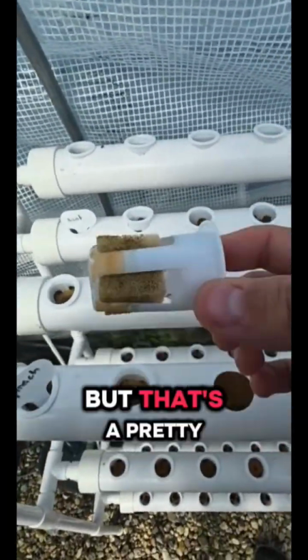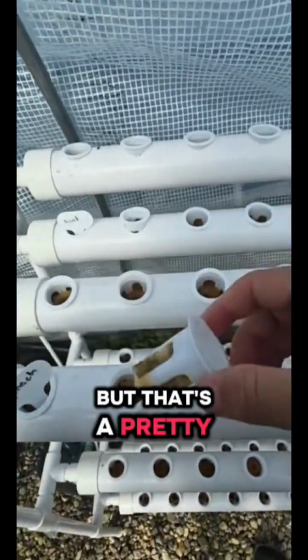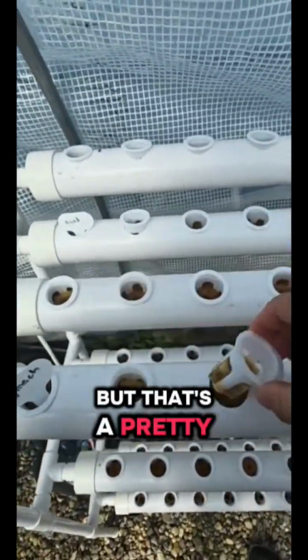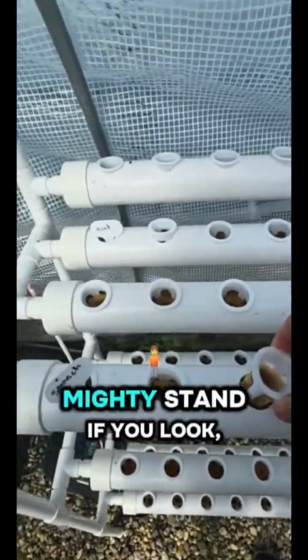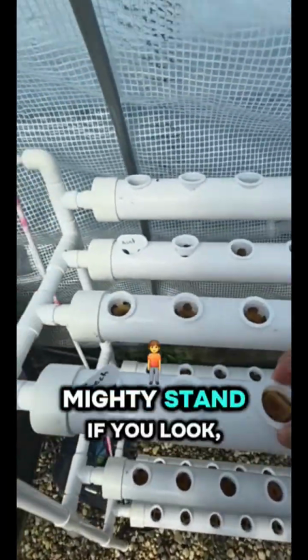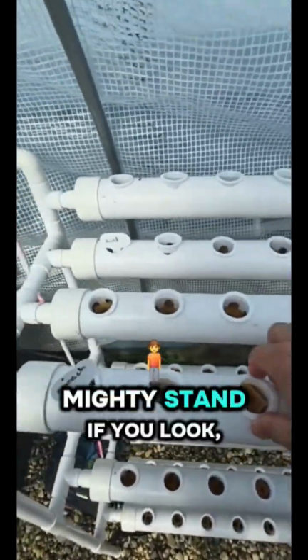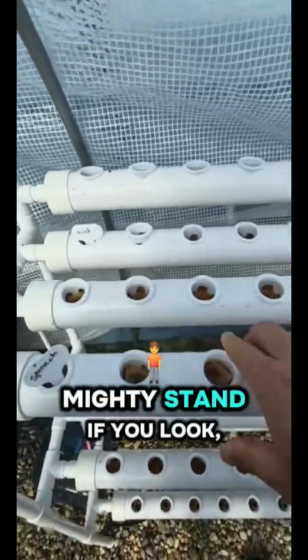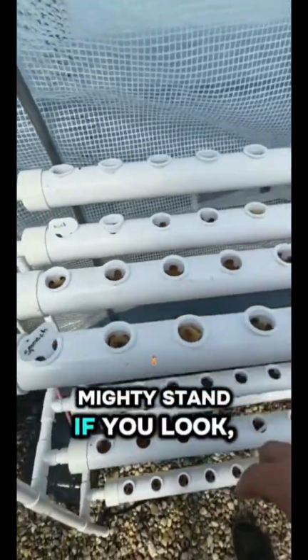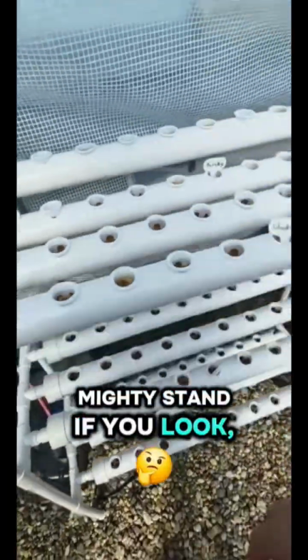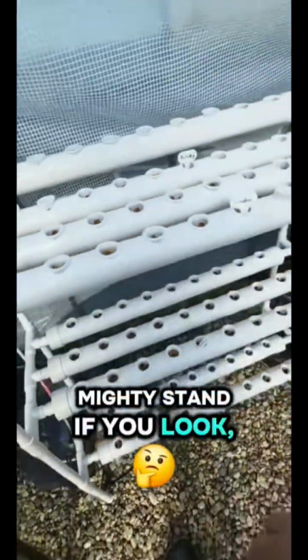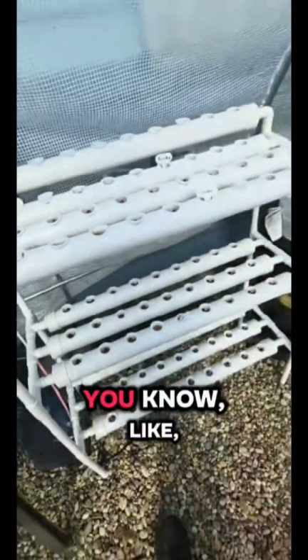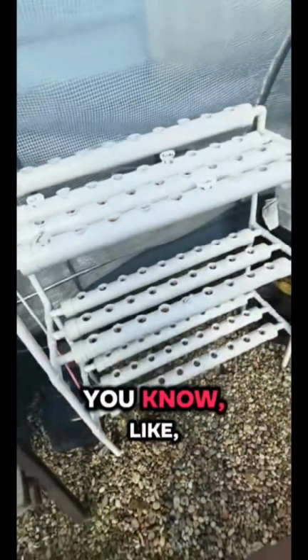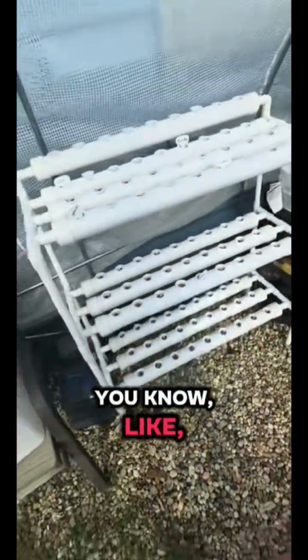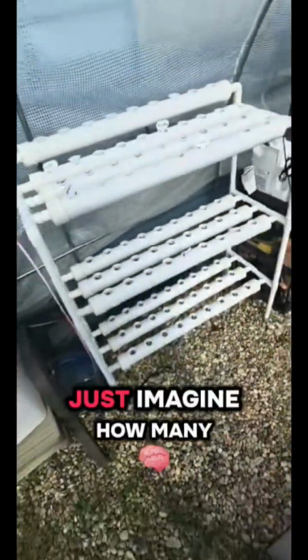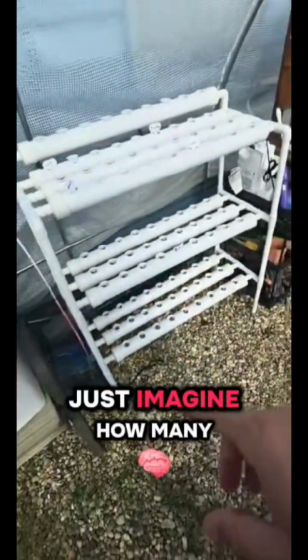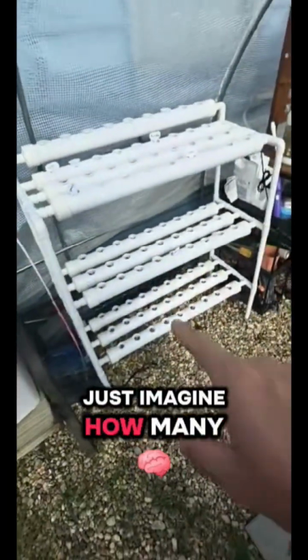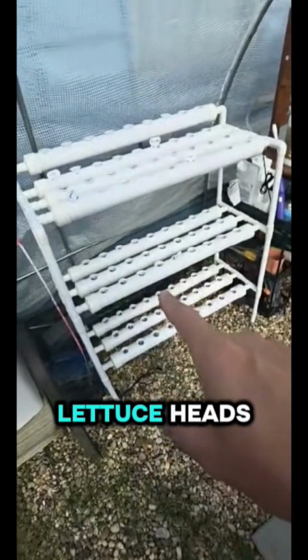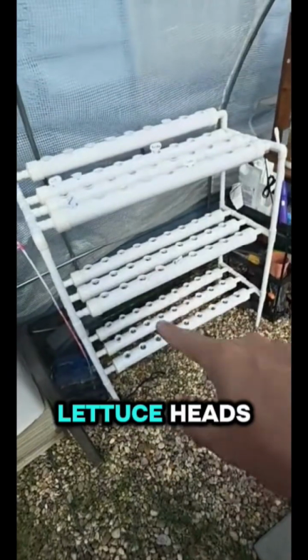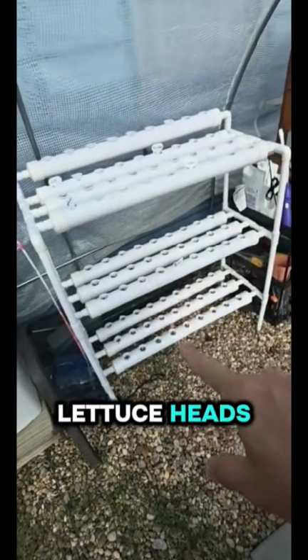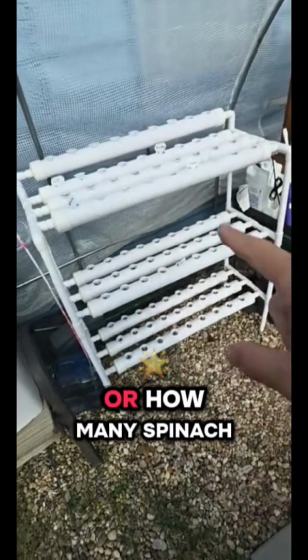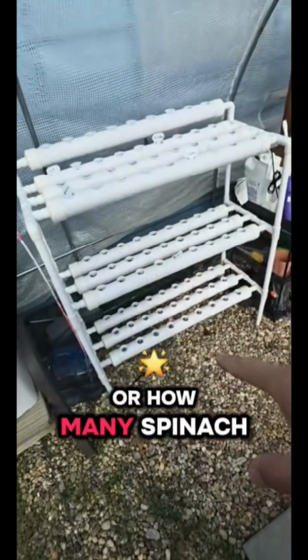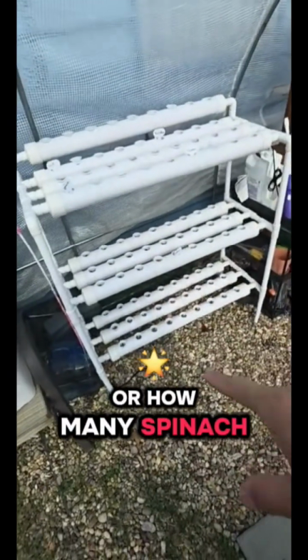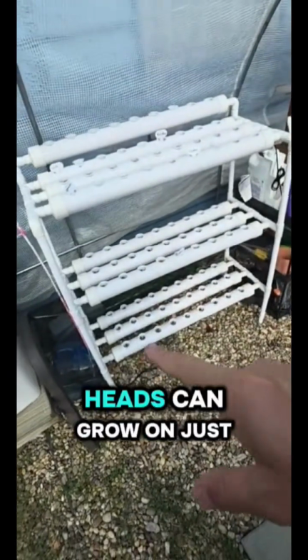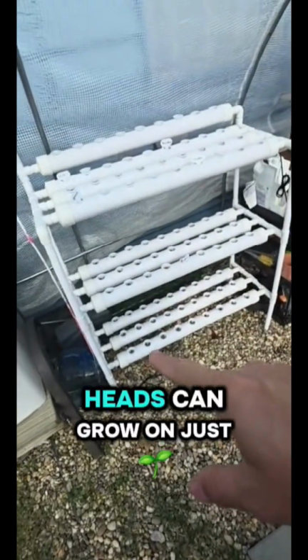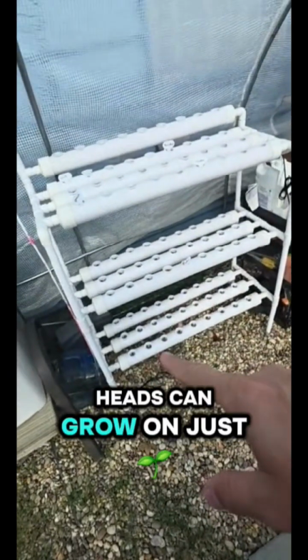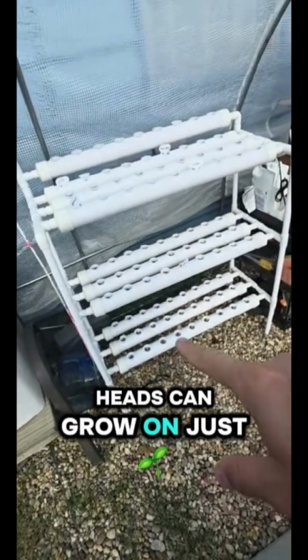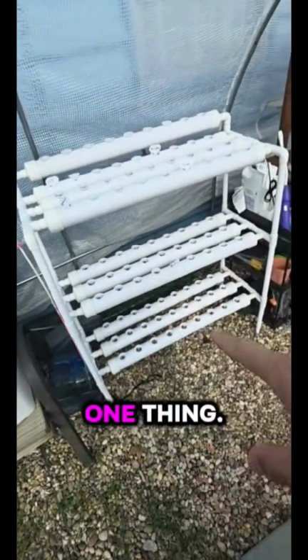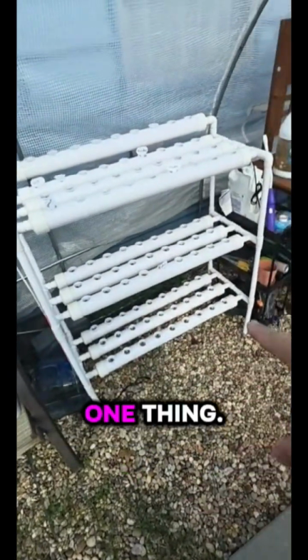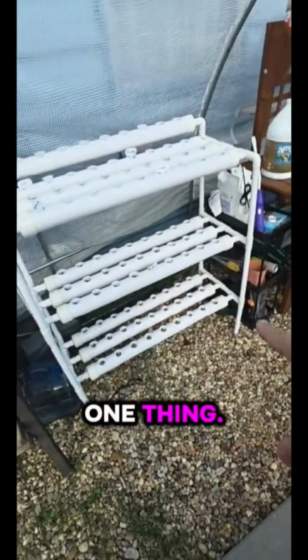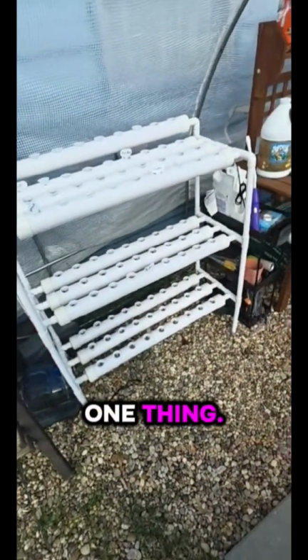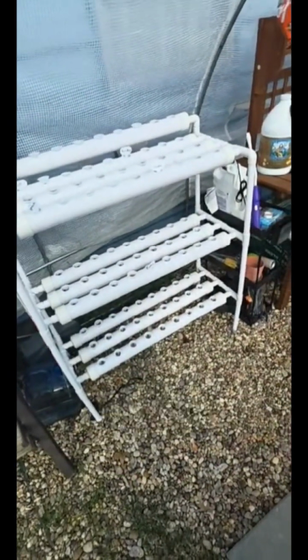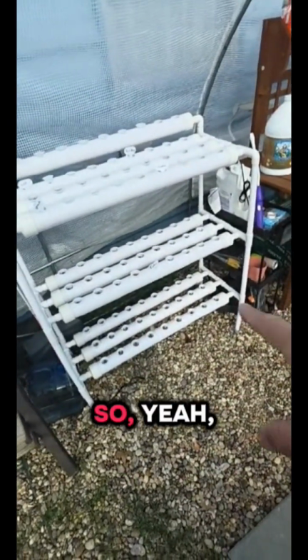That's a pretty mighty stand though — just imagine how many lettuce heads or spinach plants can grow on just one hydroponics stand.